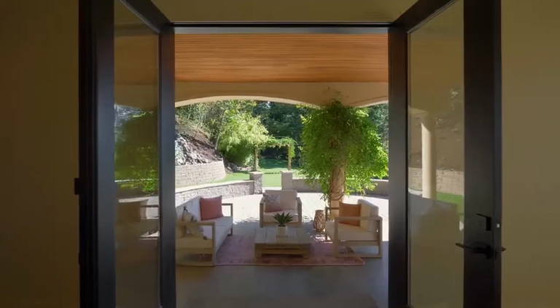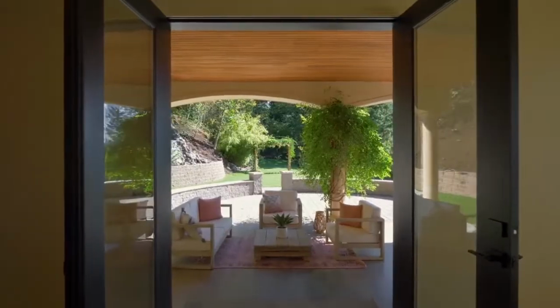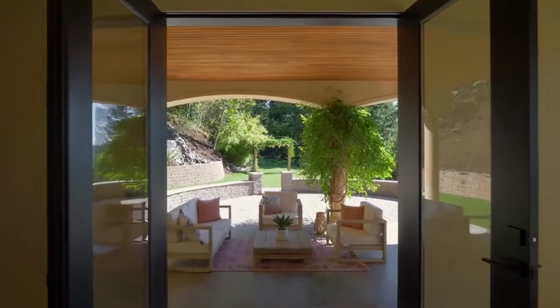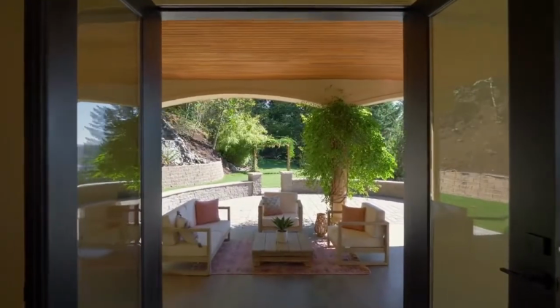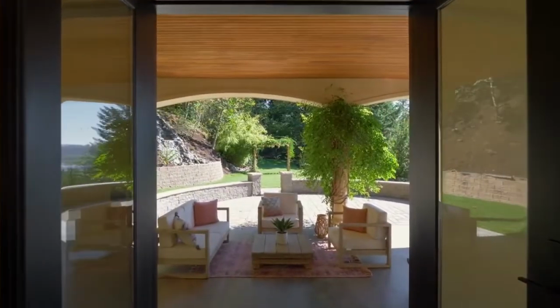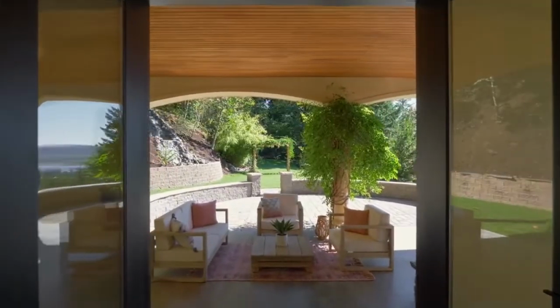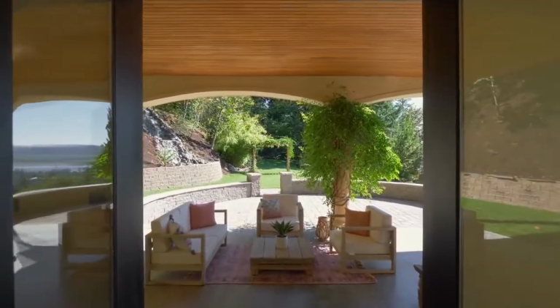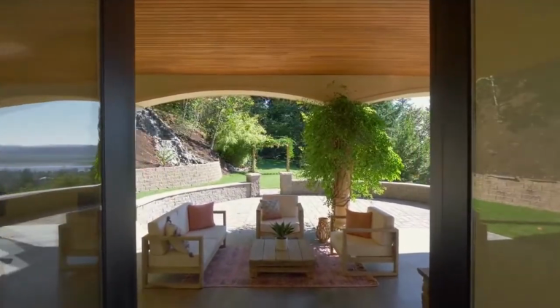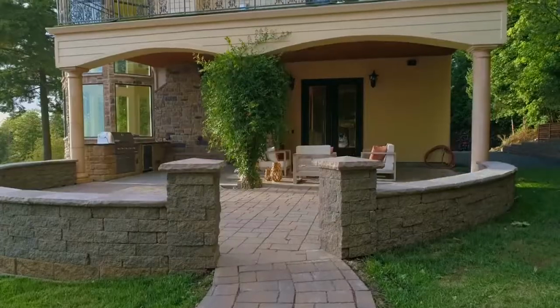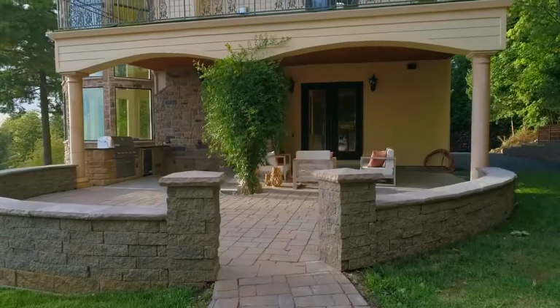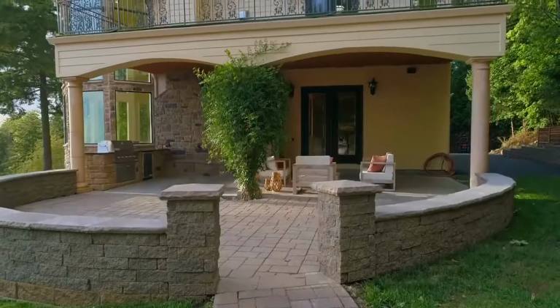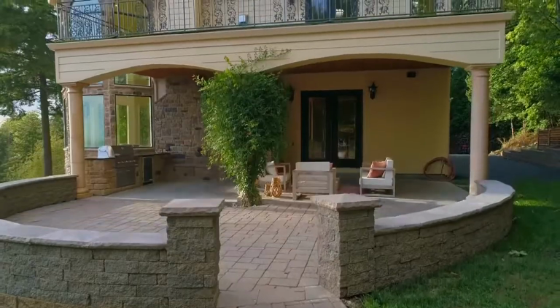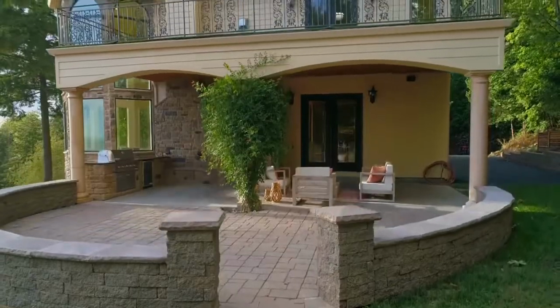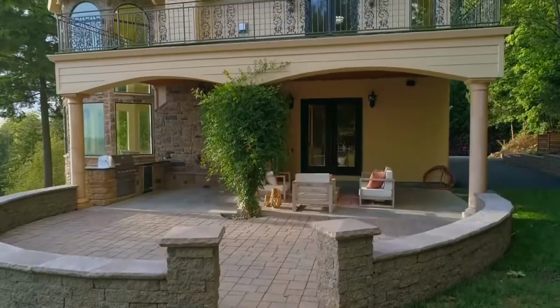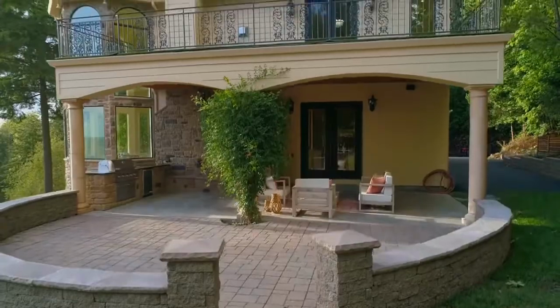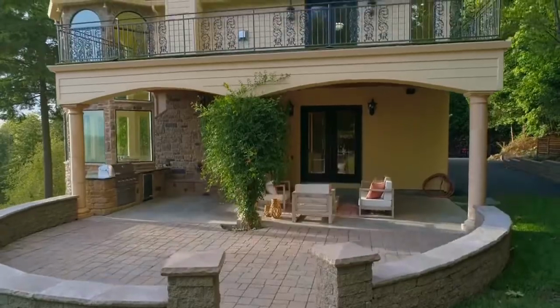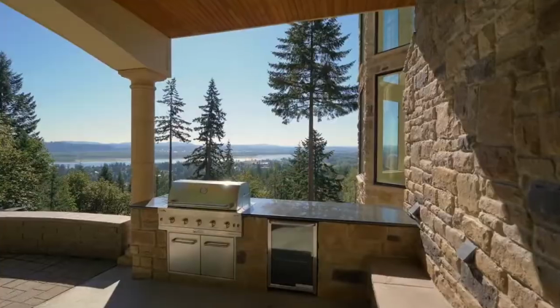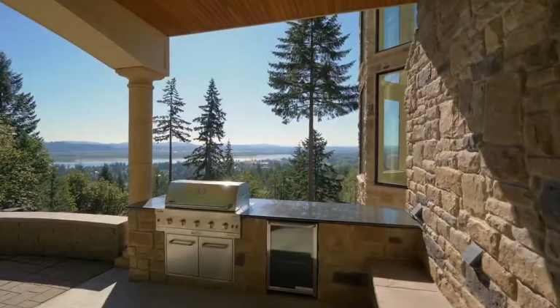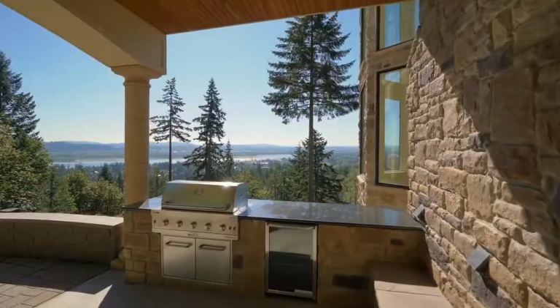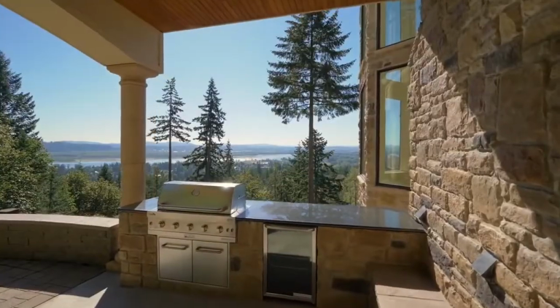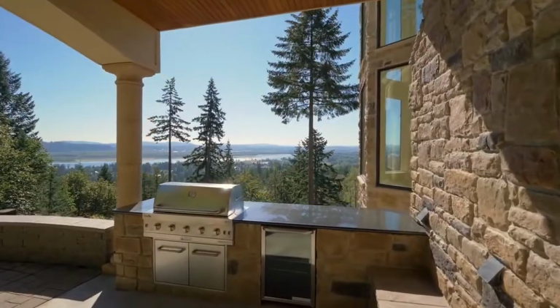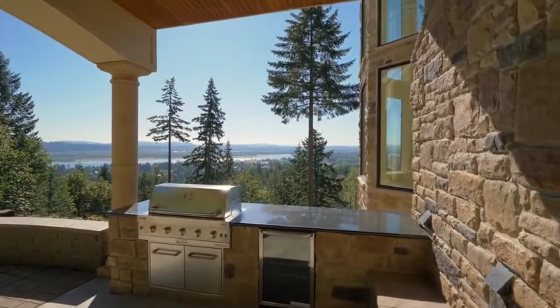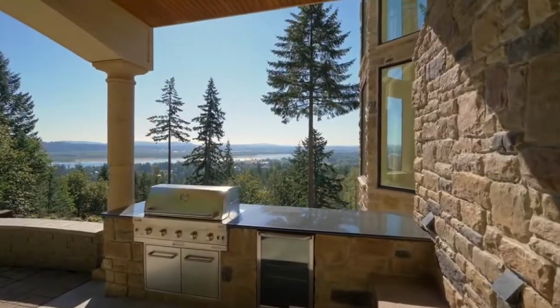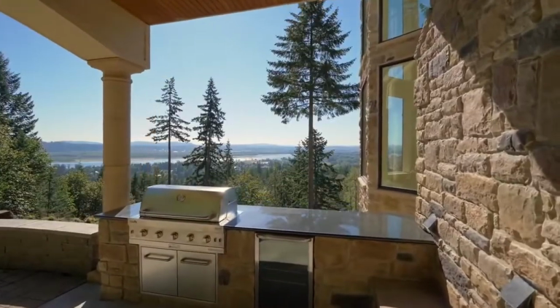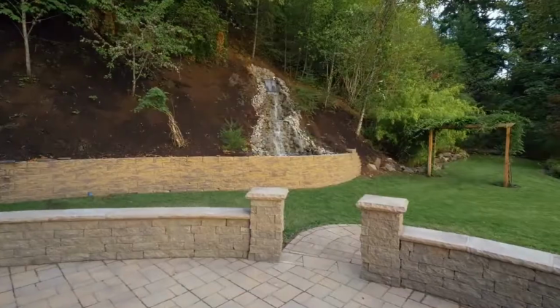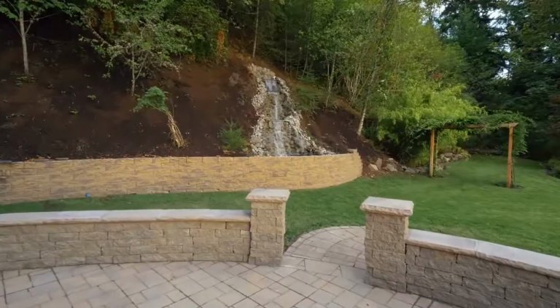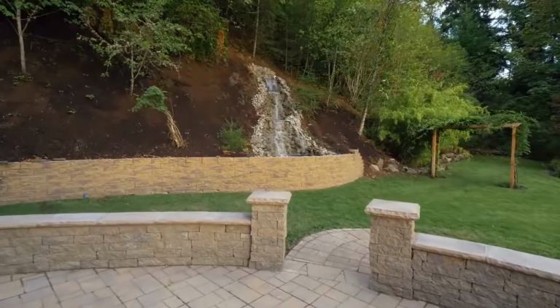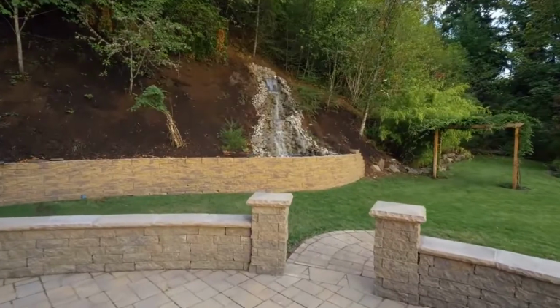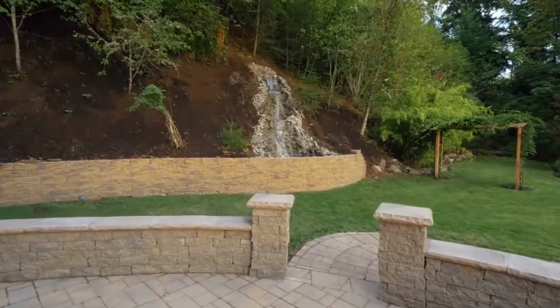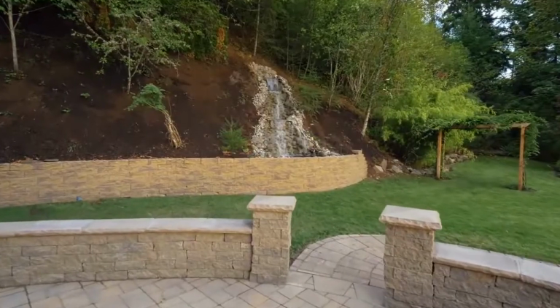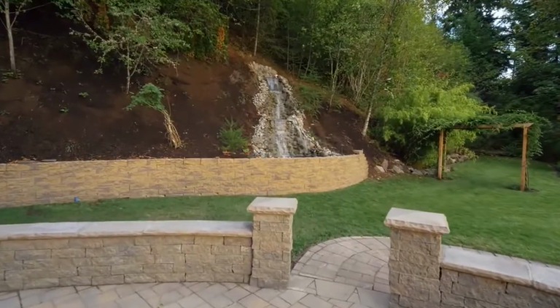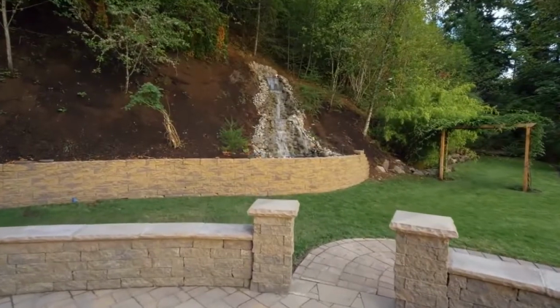From the covered patio with a fireplace and outdoor kitchen, take in sunset views while enjoying the water feature.